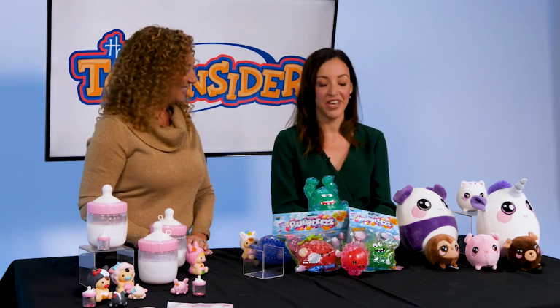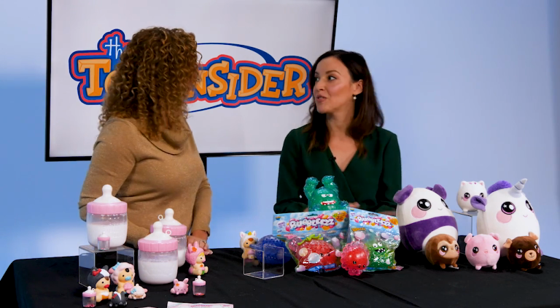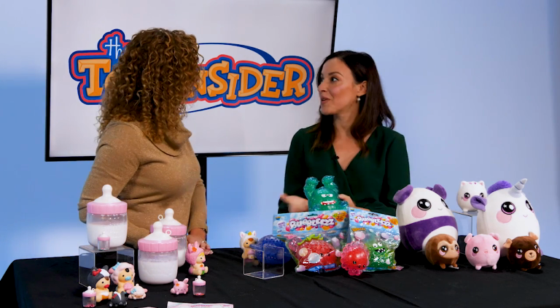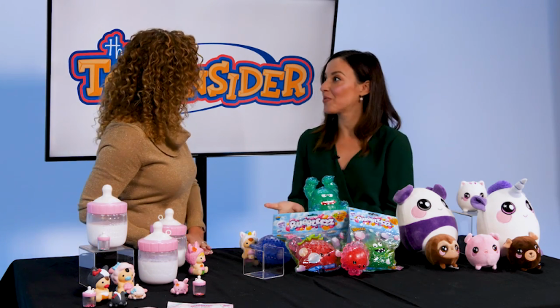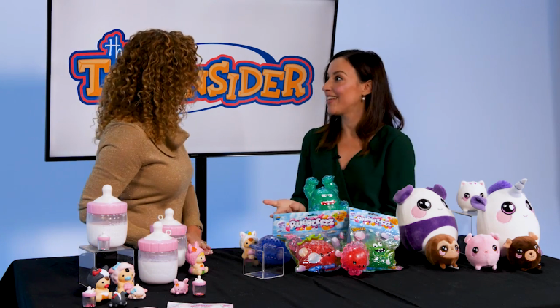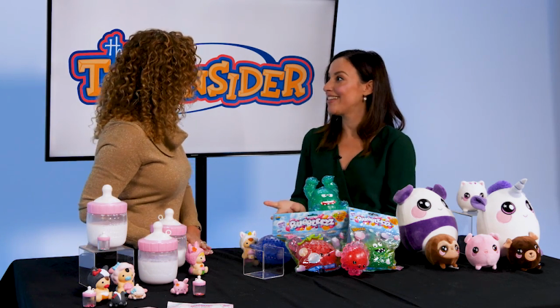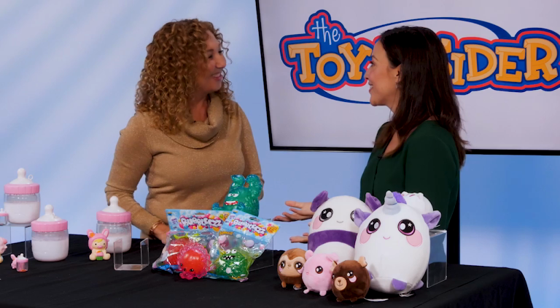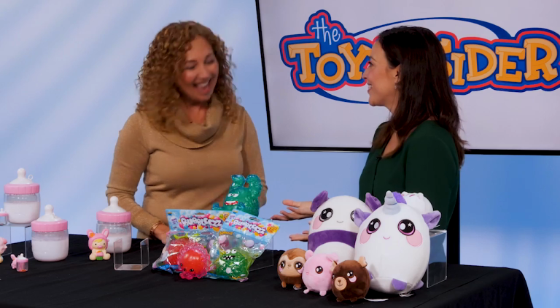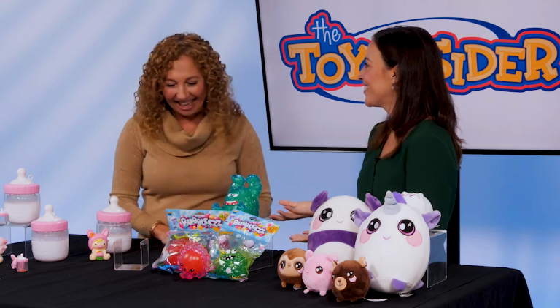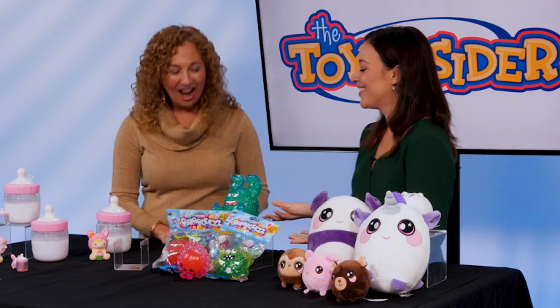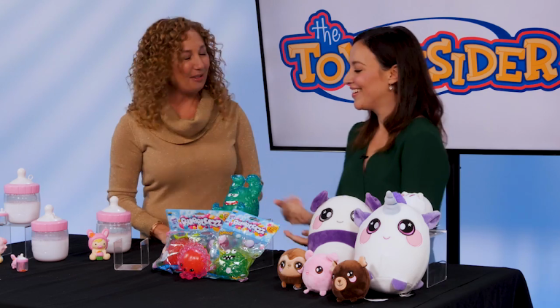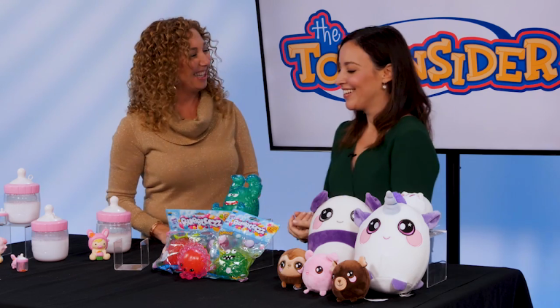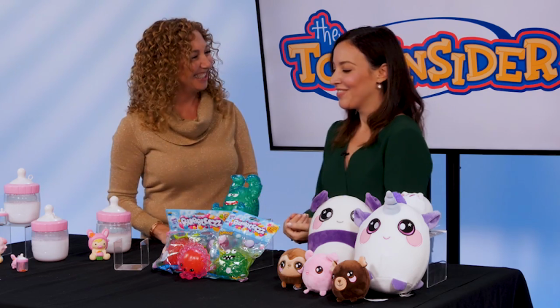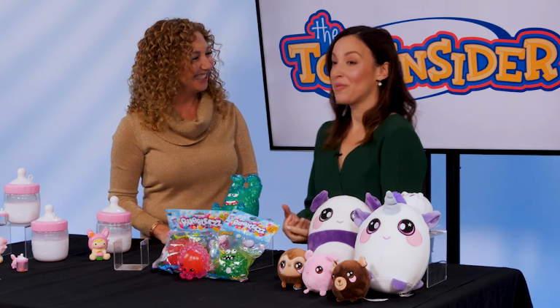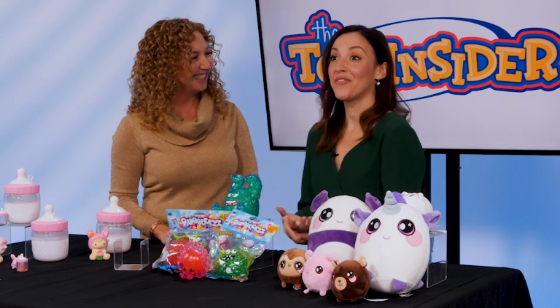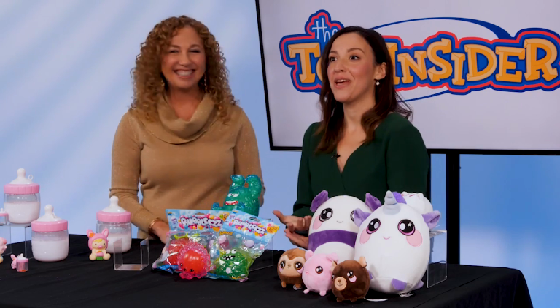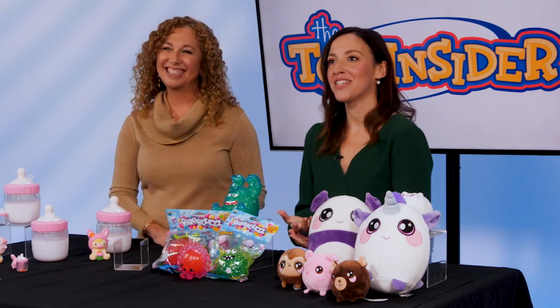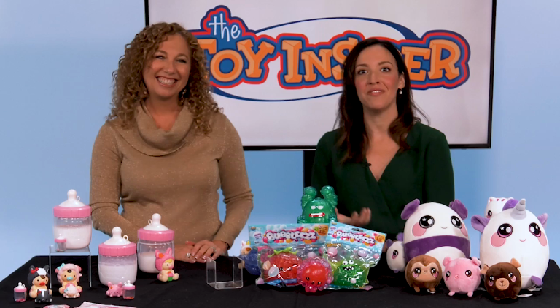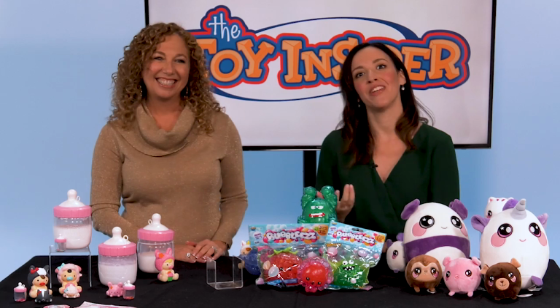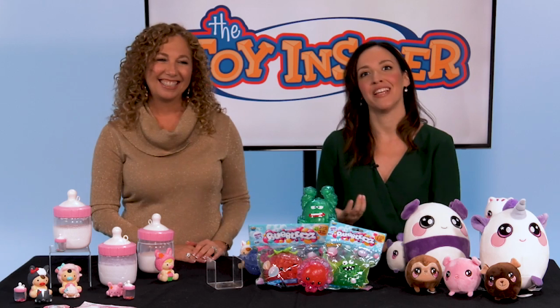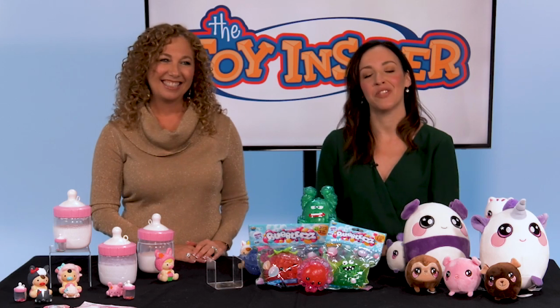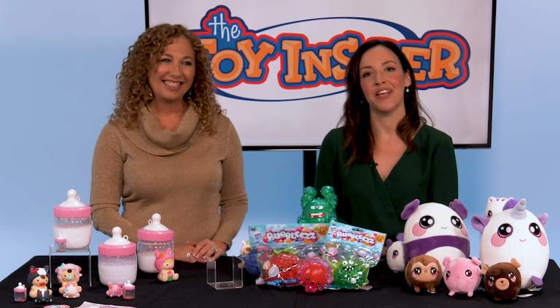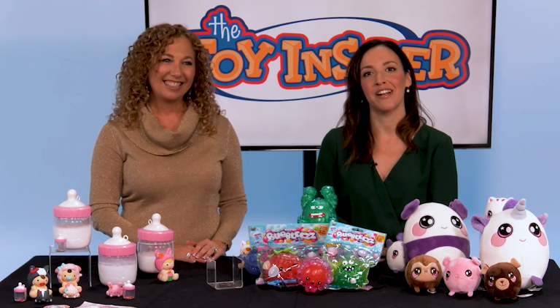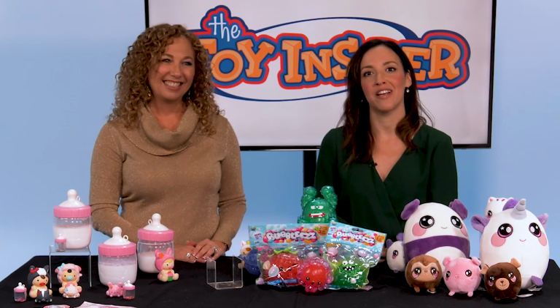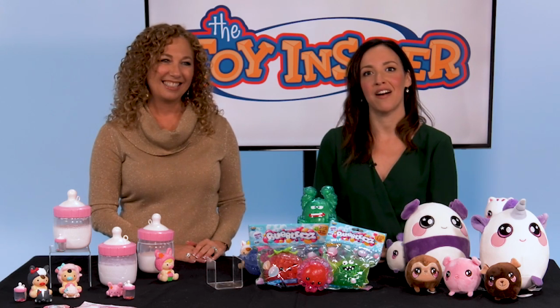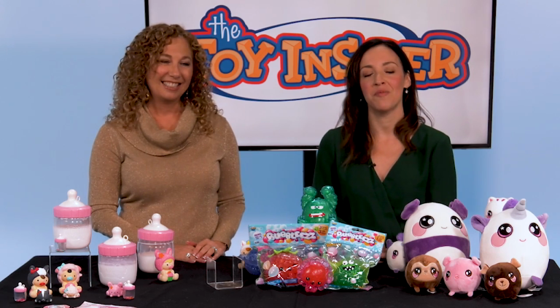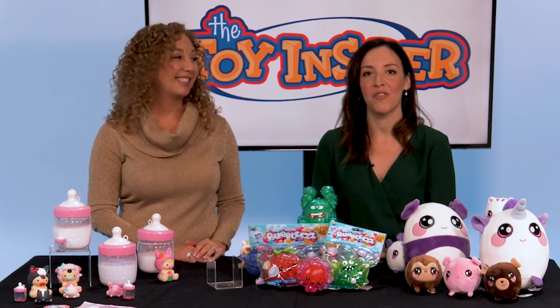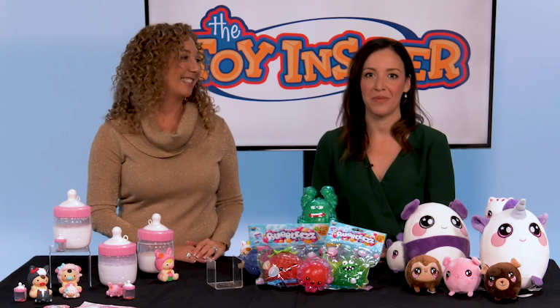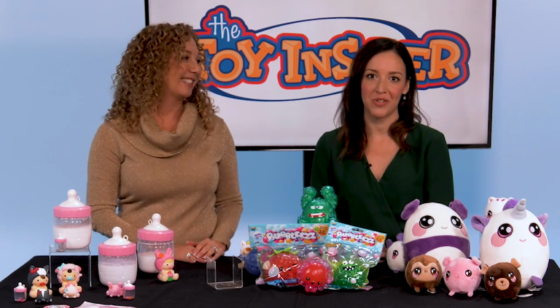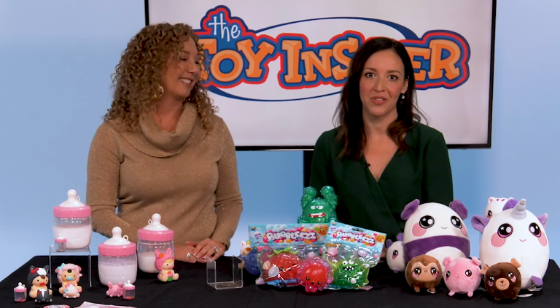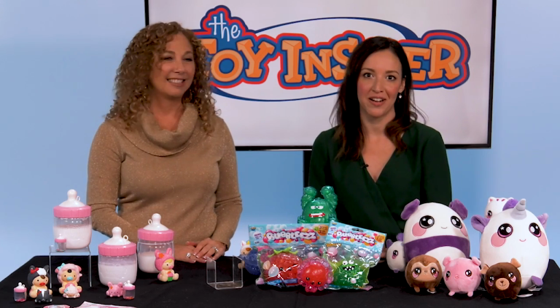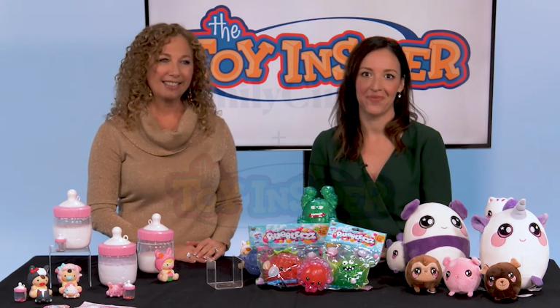Thank you so much for bringing these. Thank you for having me. For more information, visit thetoyinsider.com or familycircle.com.